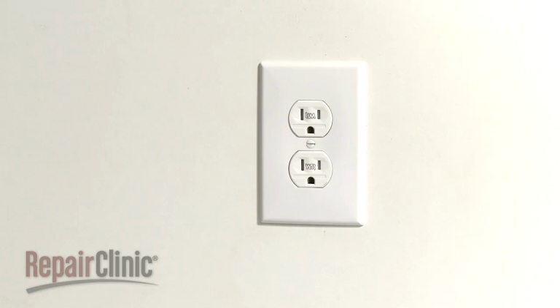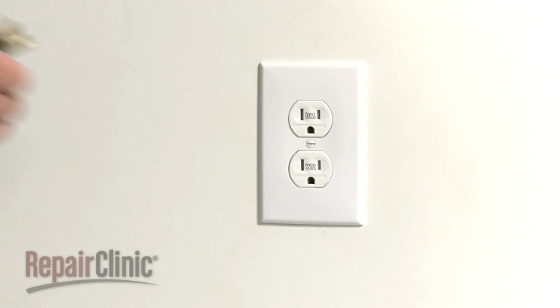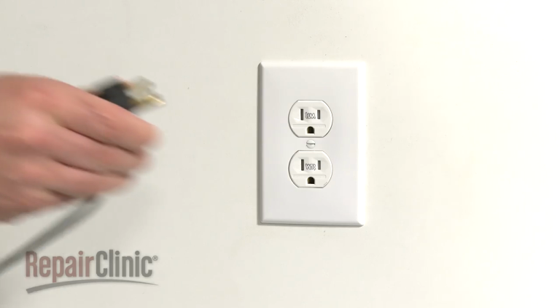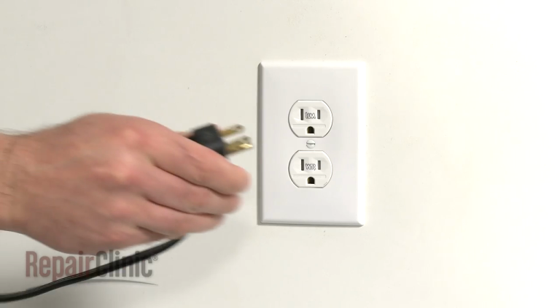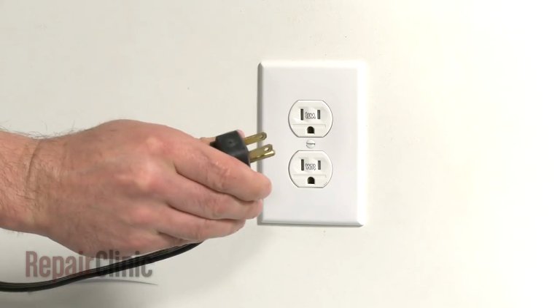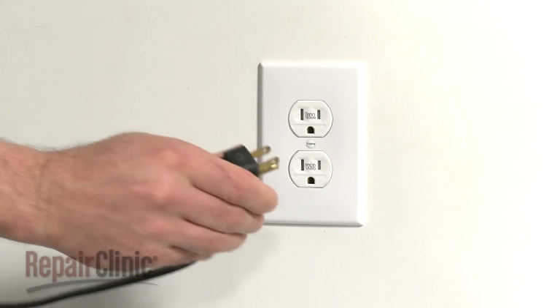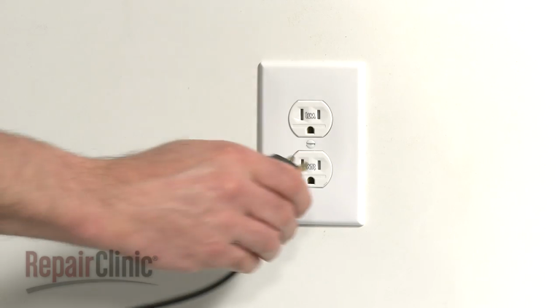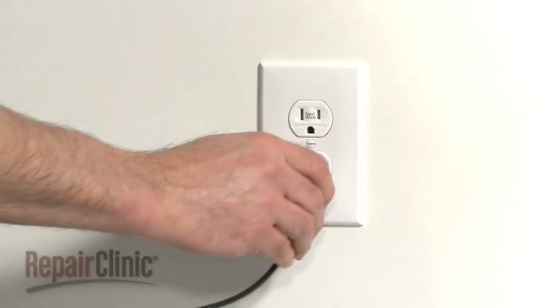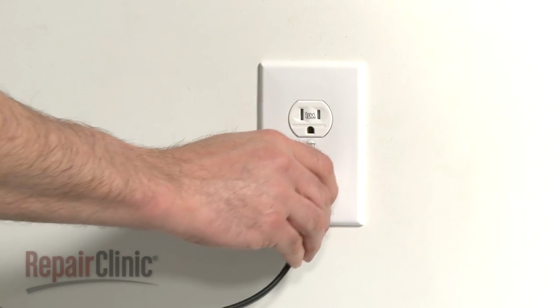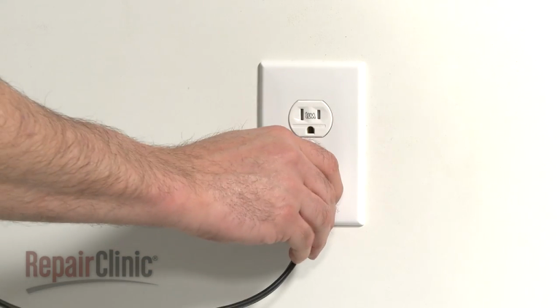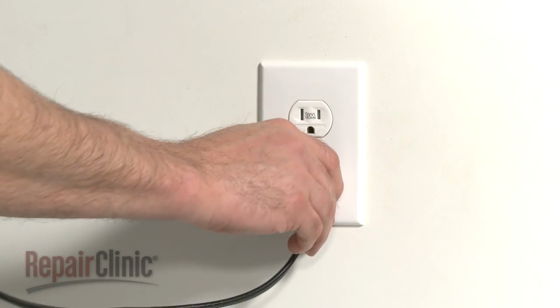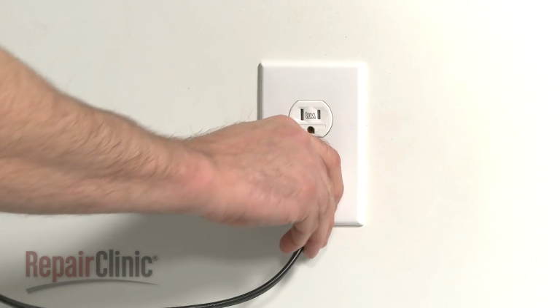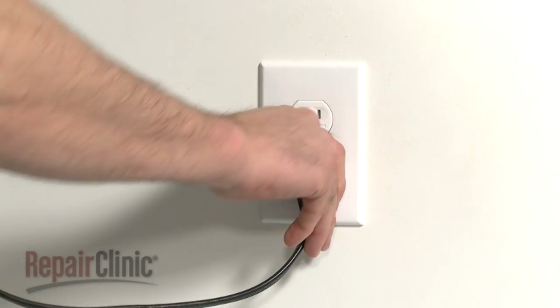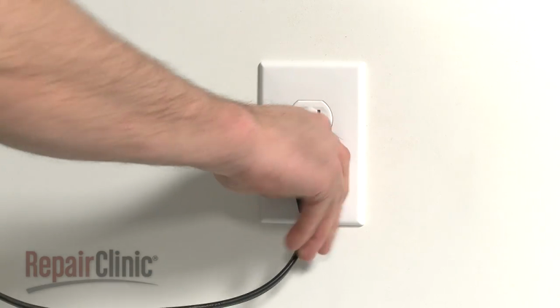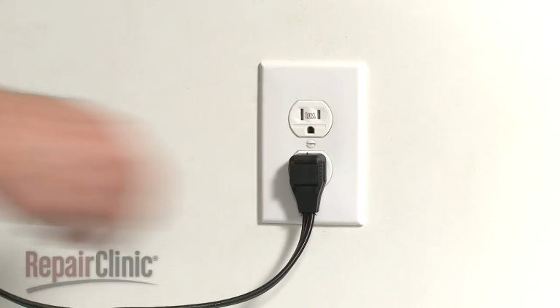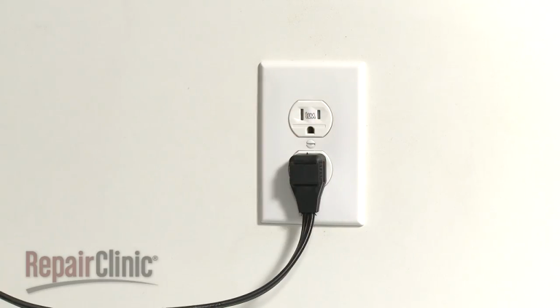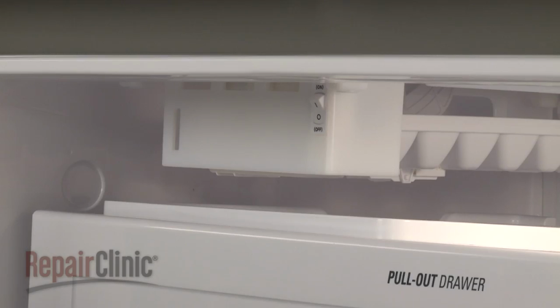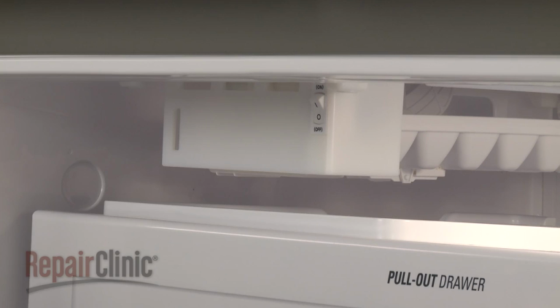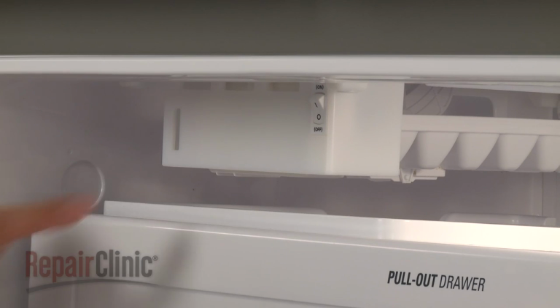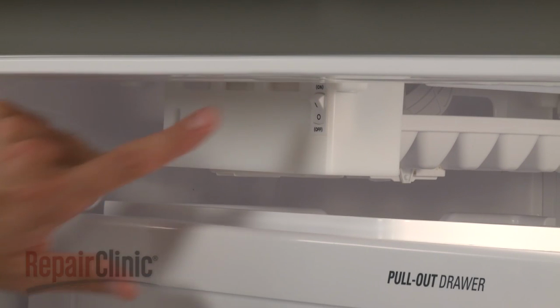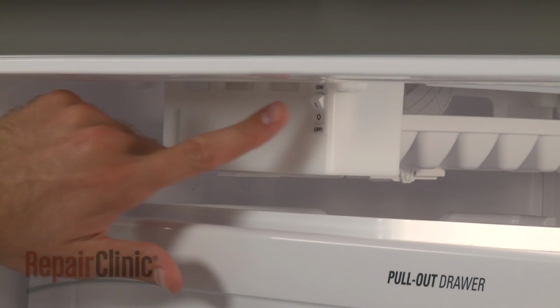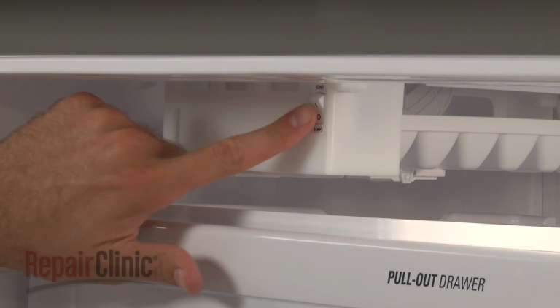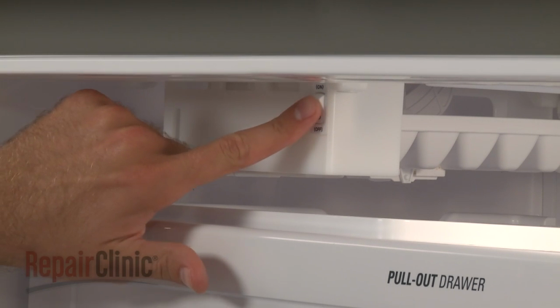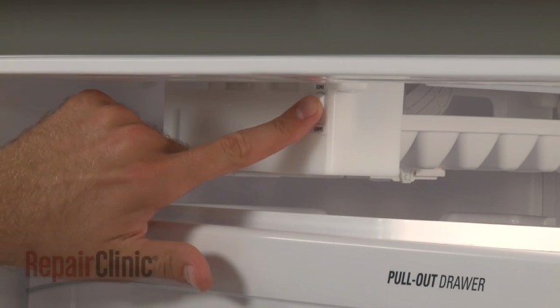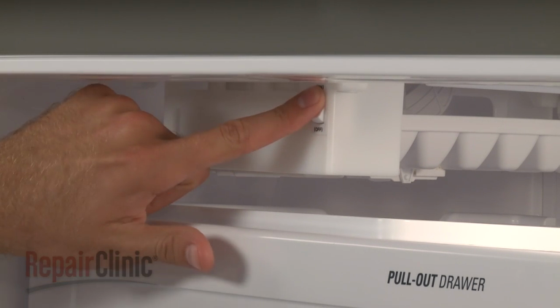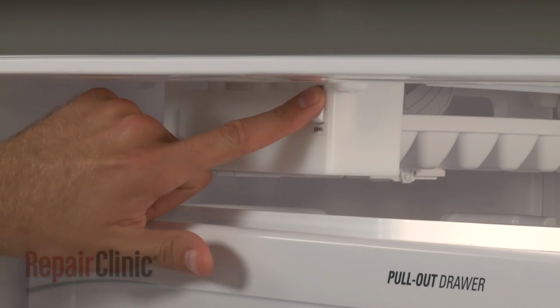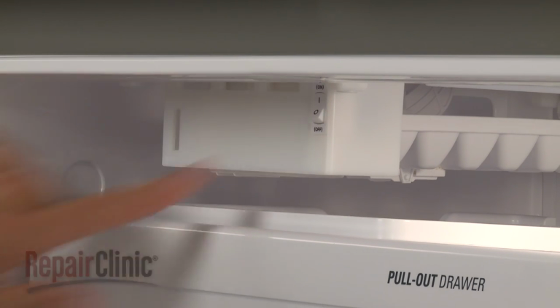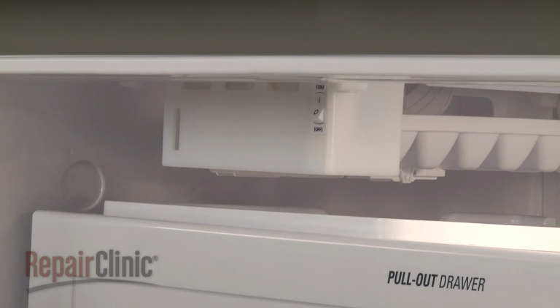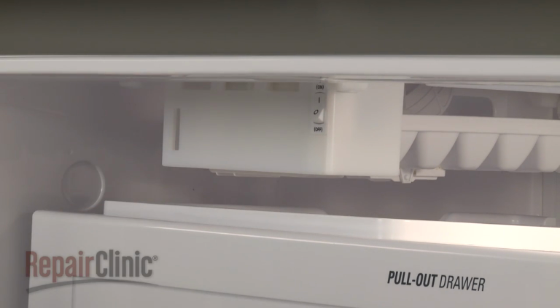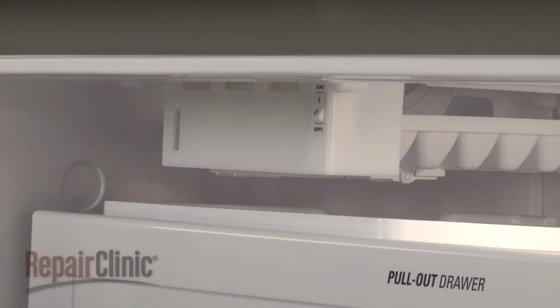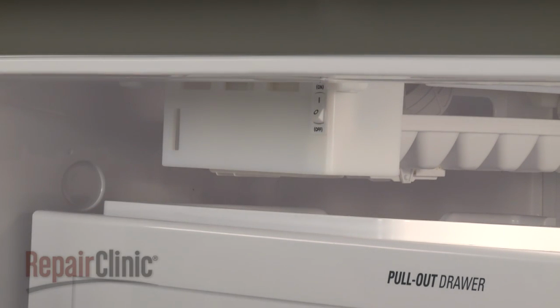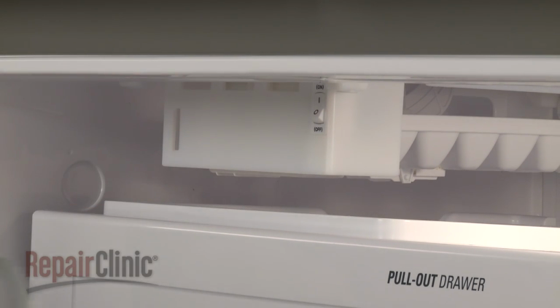You're now ready to plug the power cord back in. Switch on the new ice maker and confirm that it works properly.